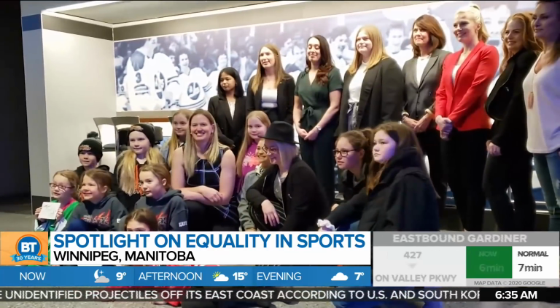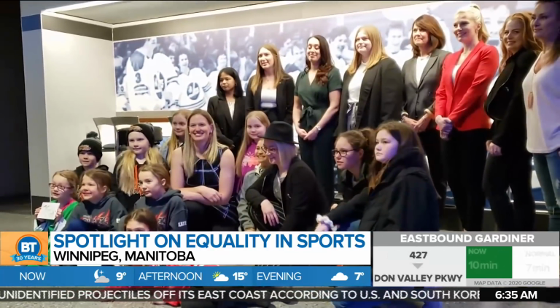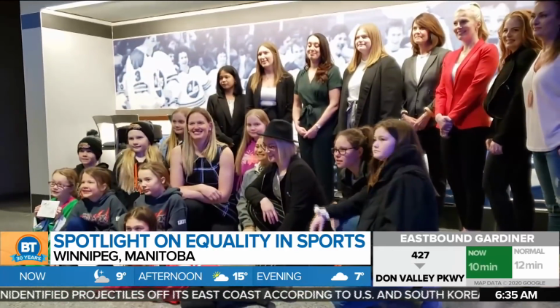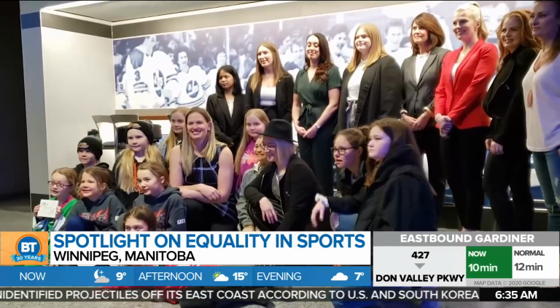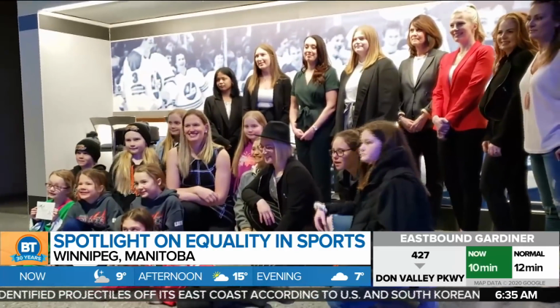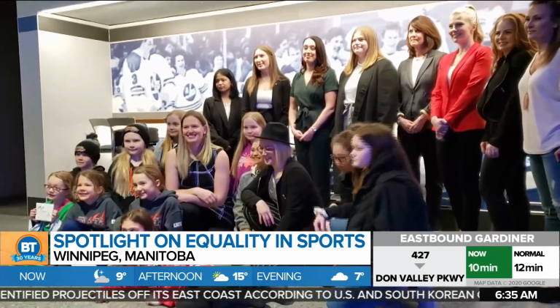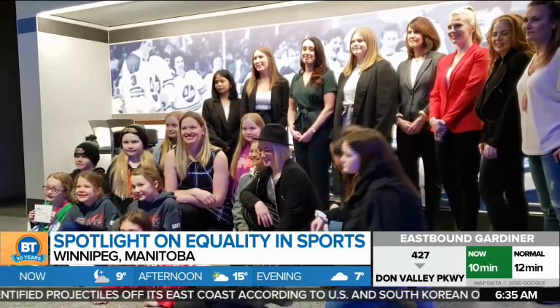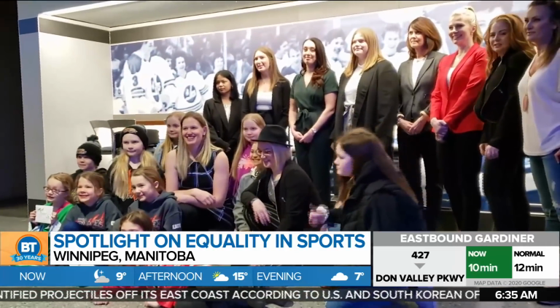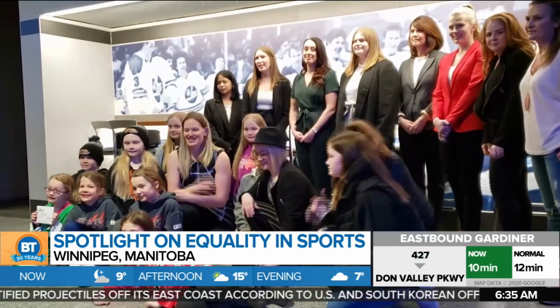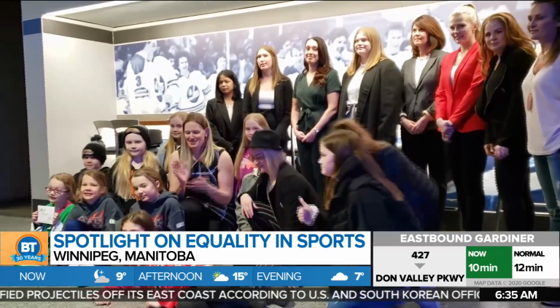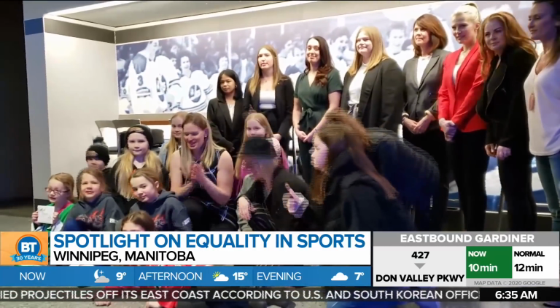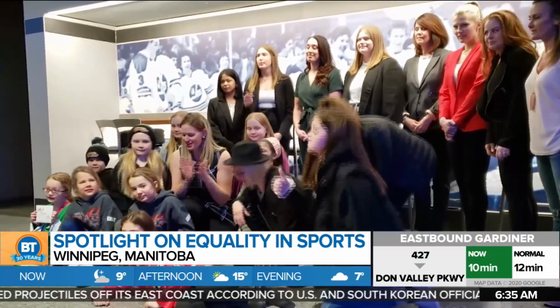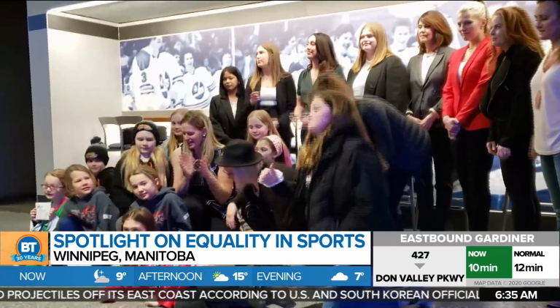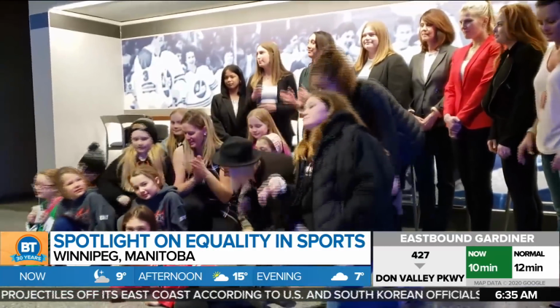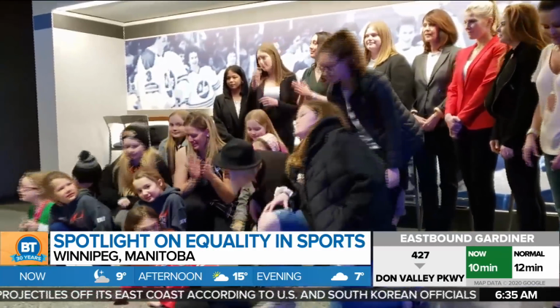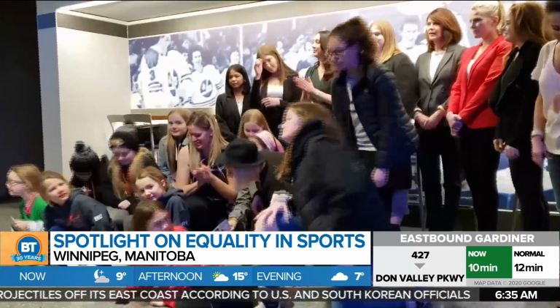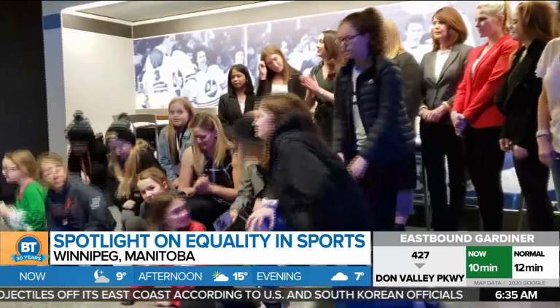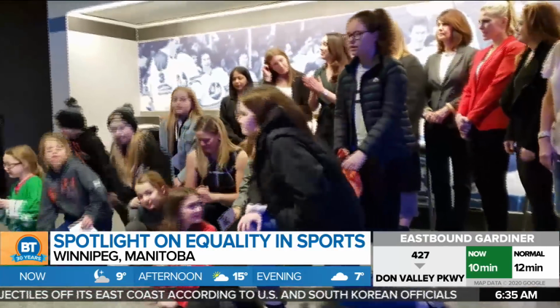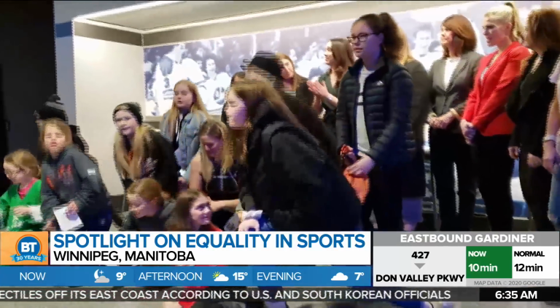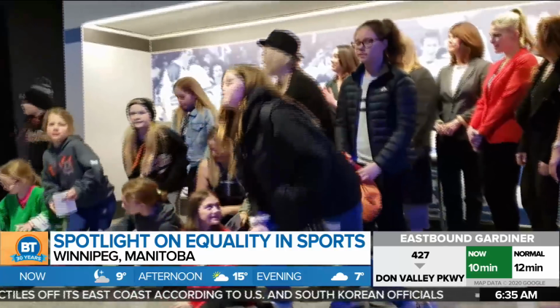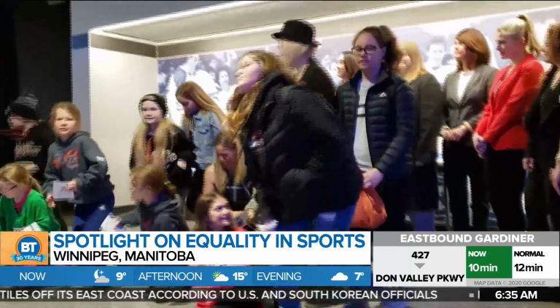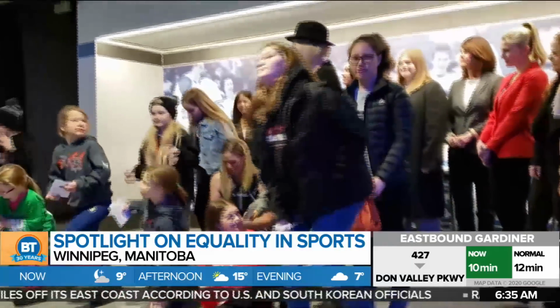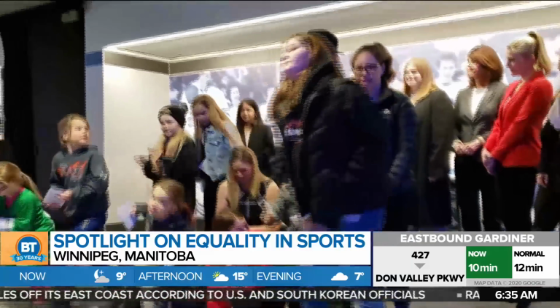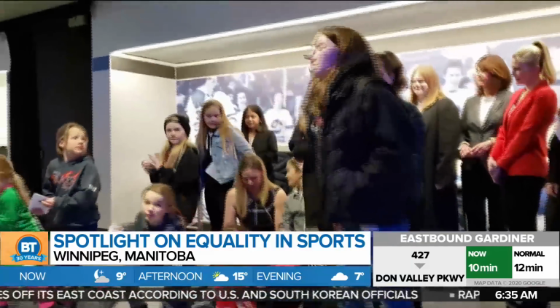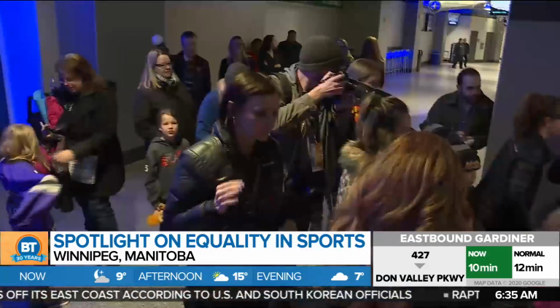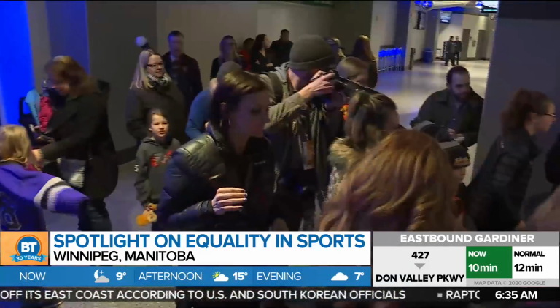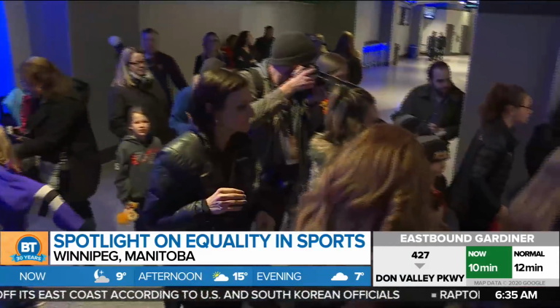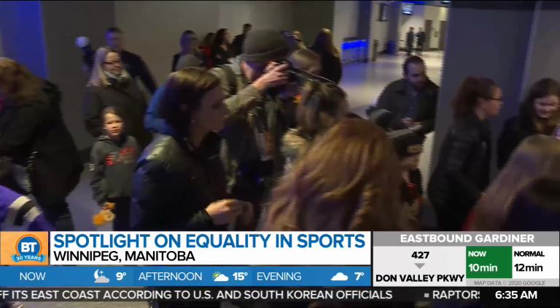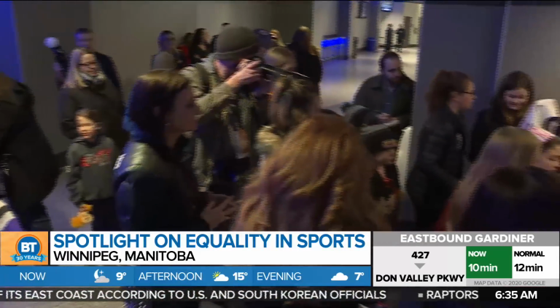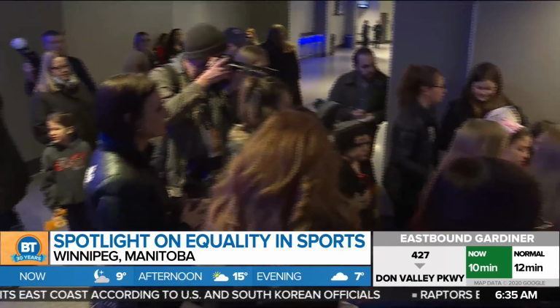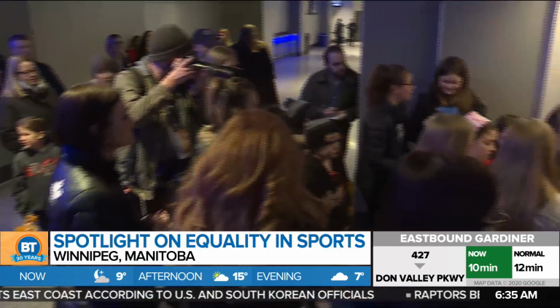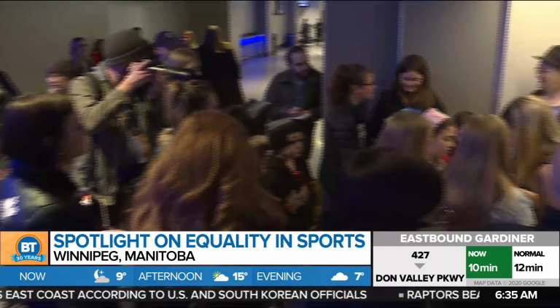The event was held as the National Hockey League celebrates Gender Equality Month. Of course, we just came off of International Women's Day, celebrating all things female.